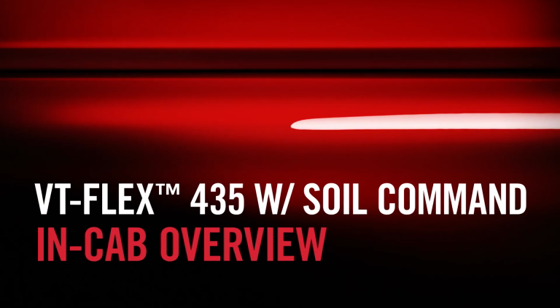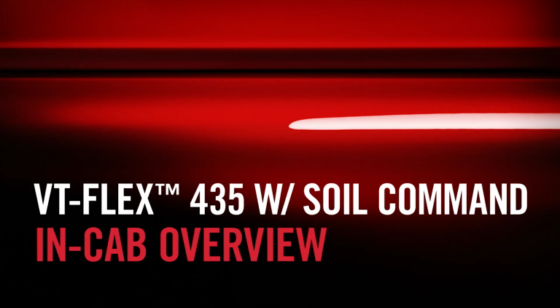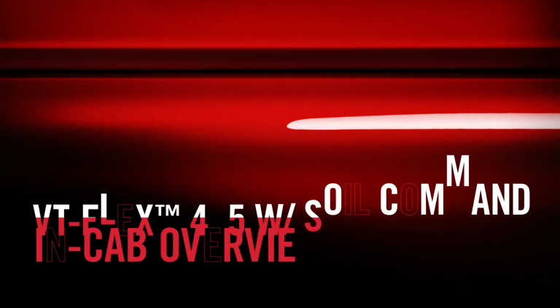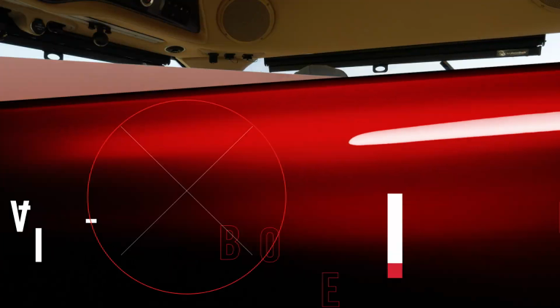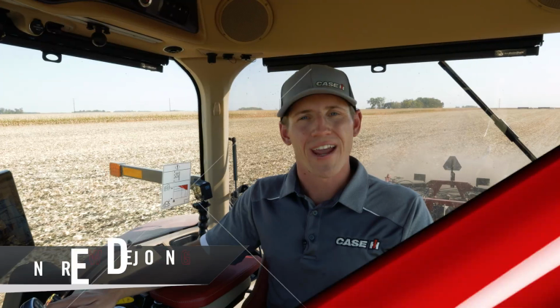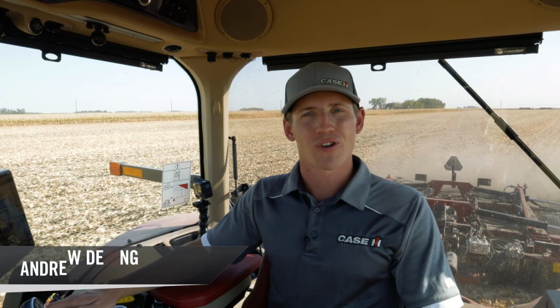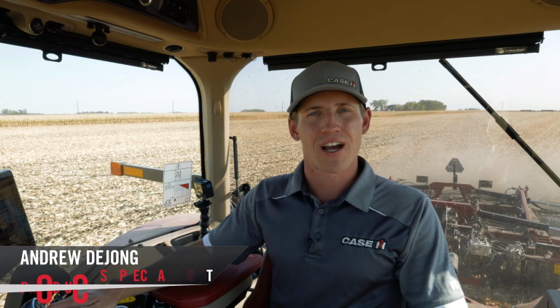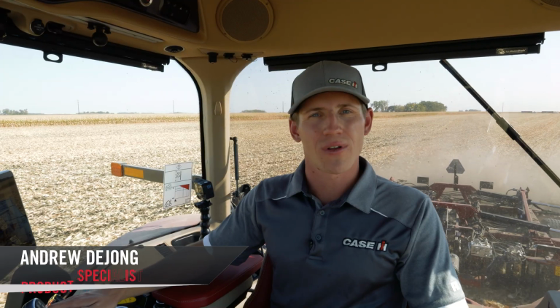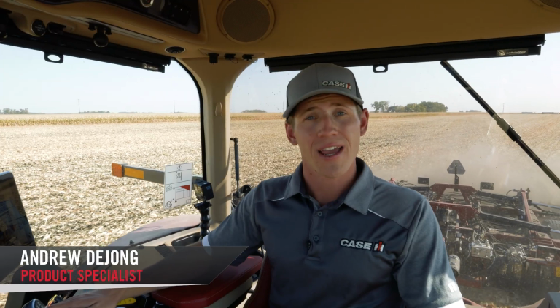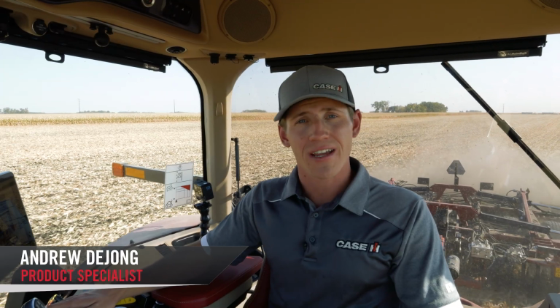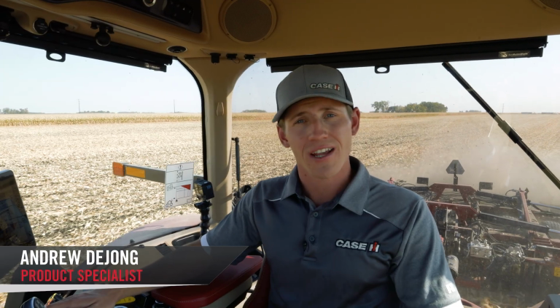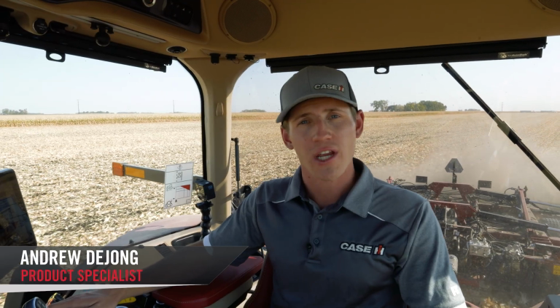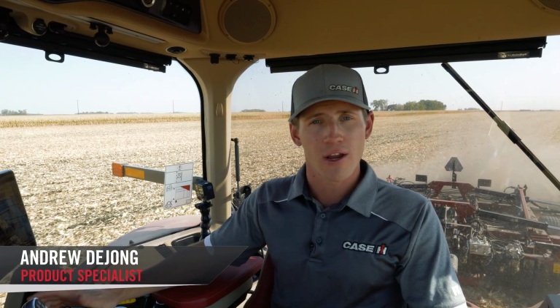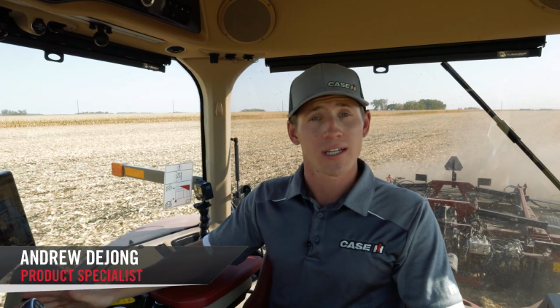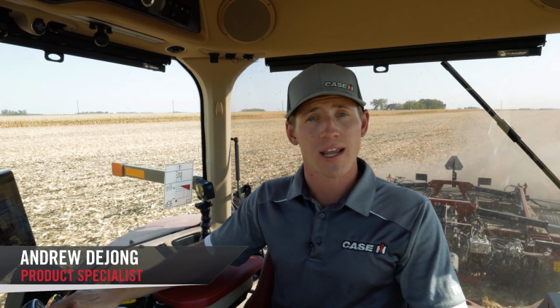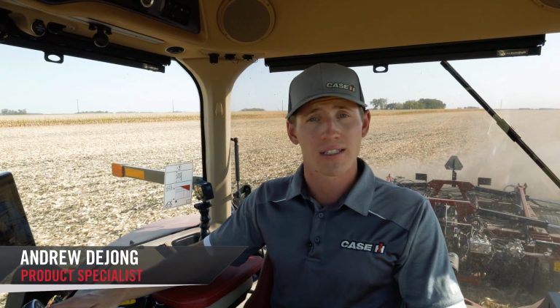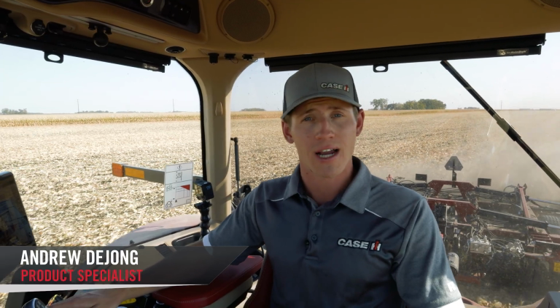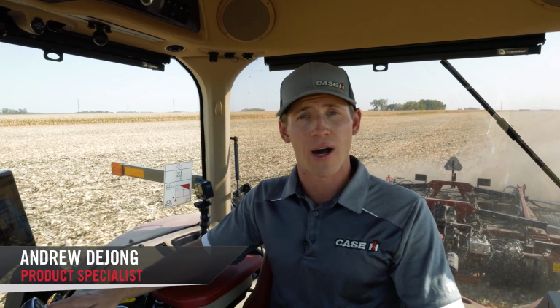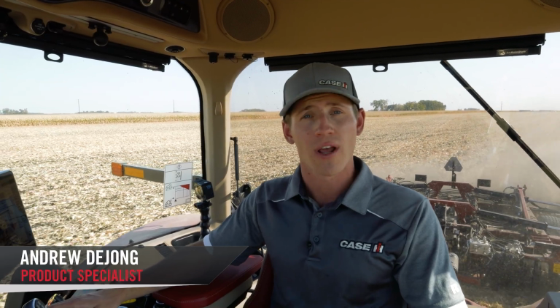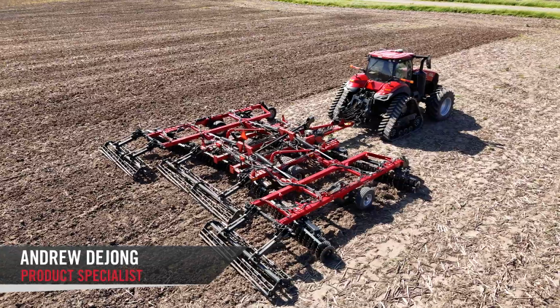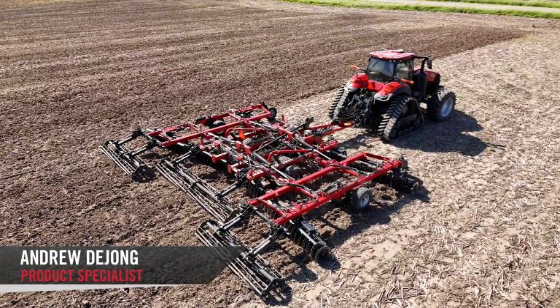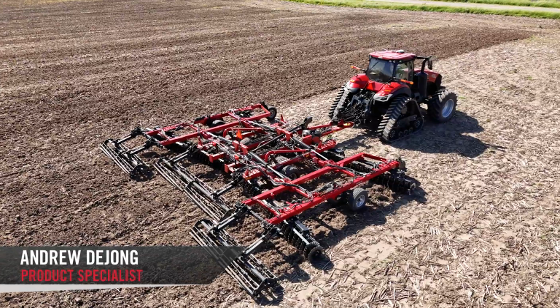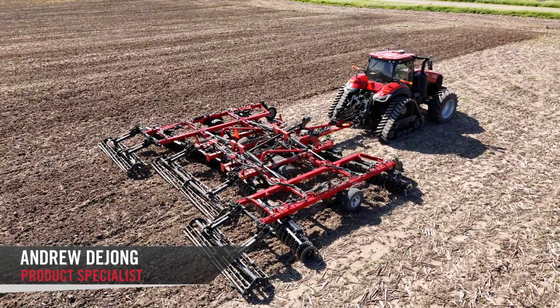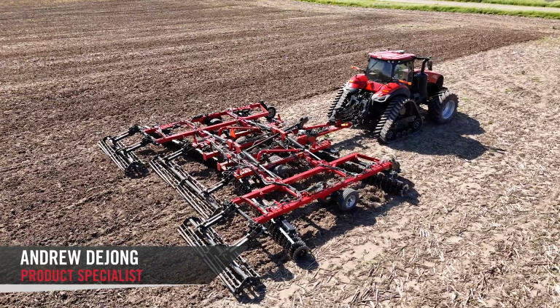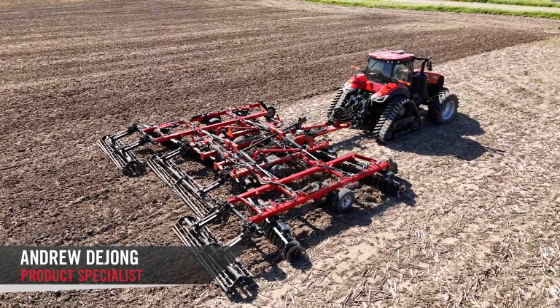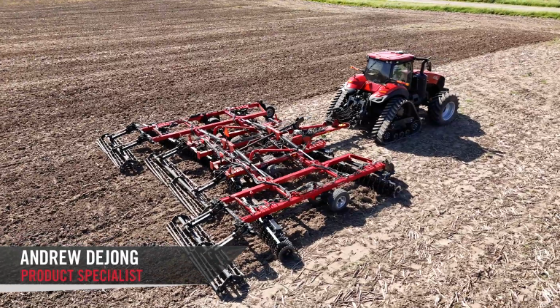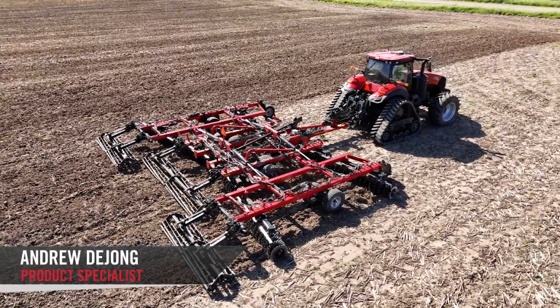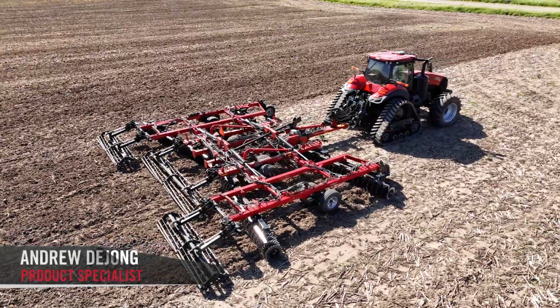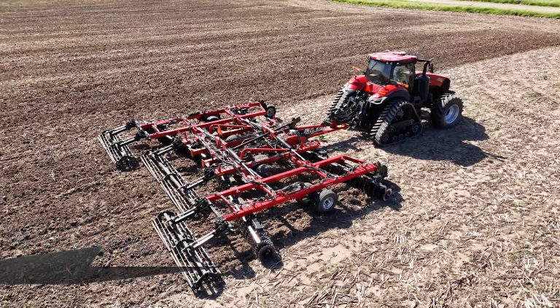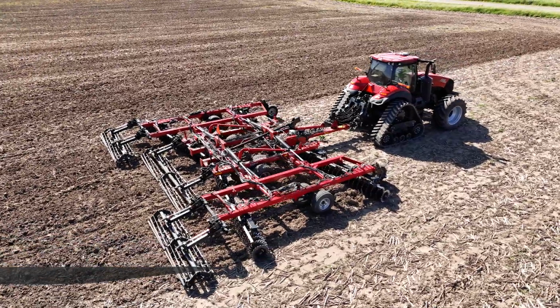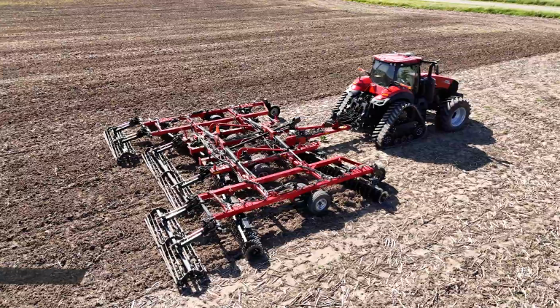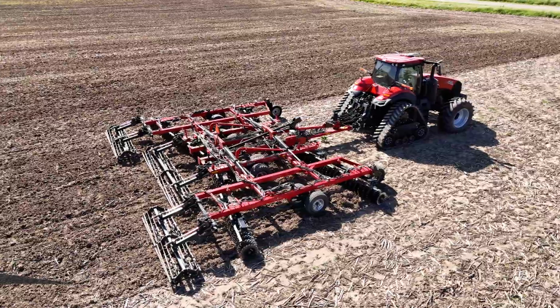Hello, Andrew DeYoung with Case IH, here today to talk about the VT-Flex 435 with Soil Command.